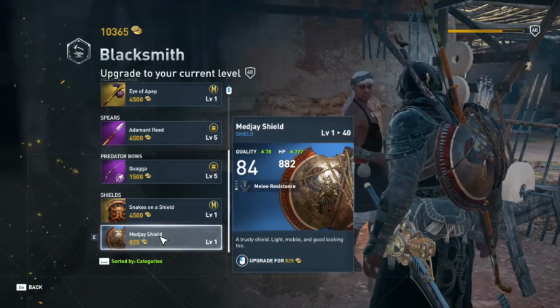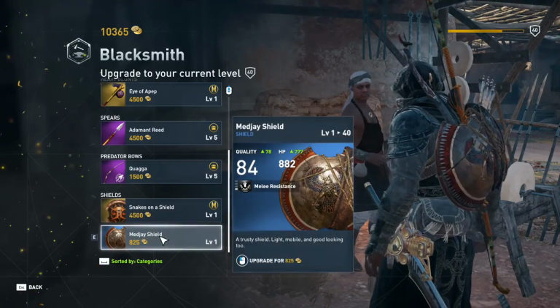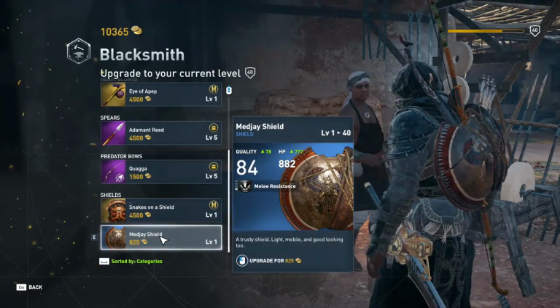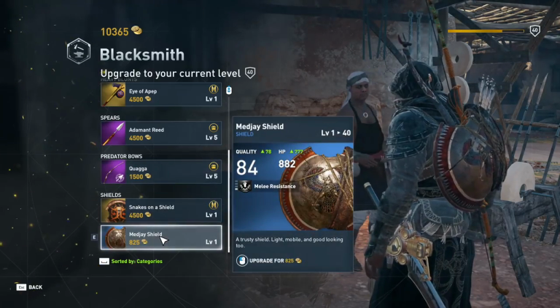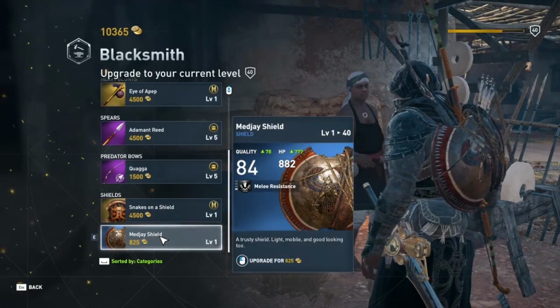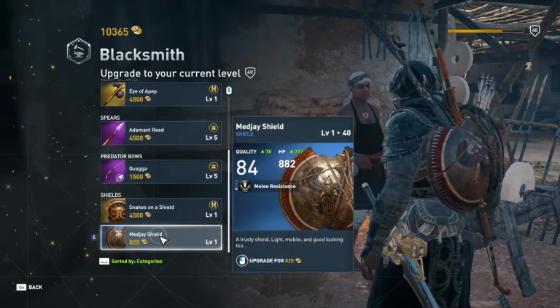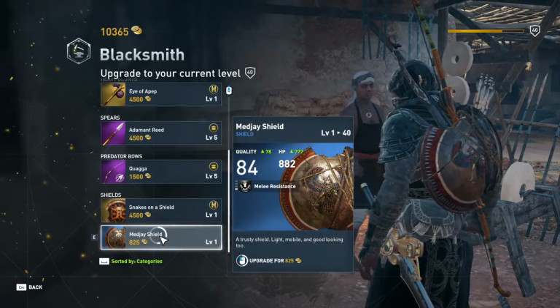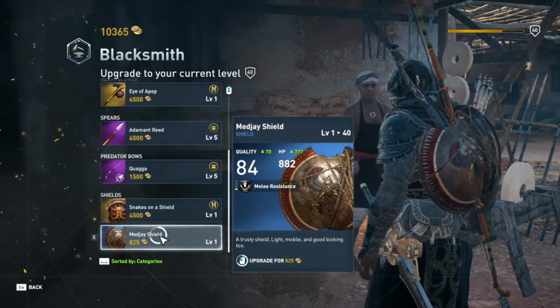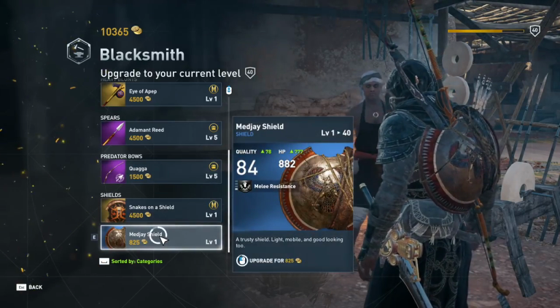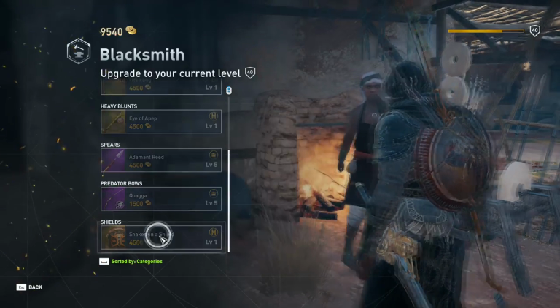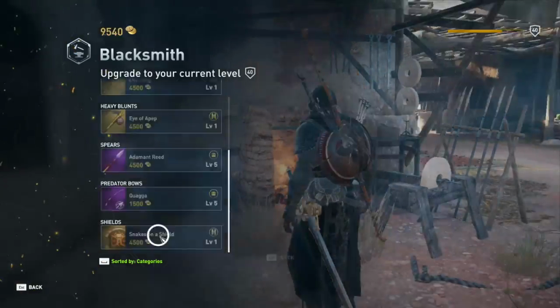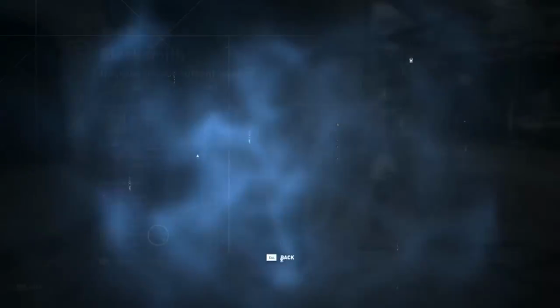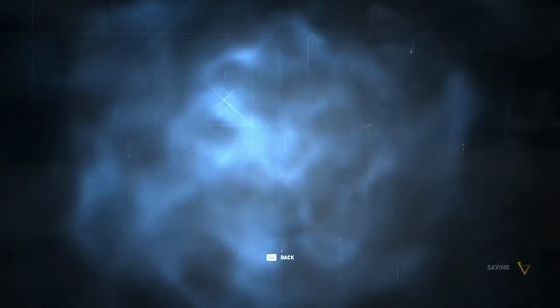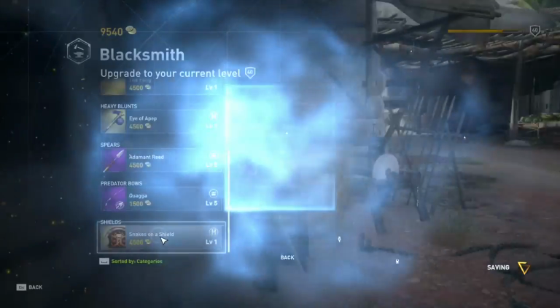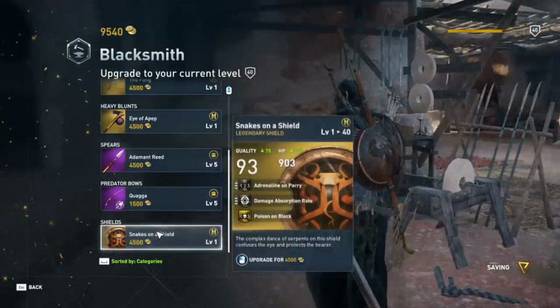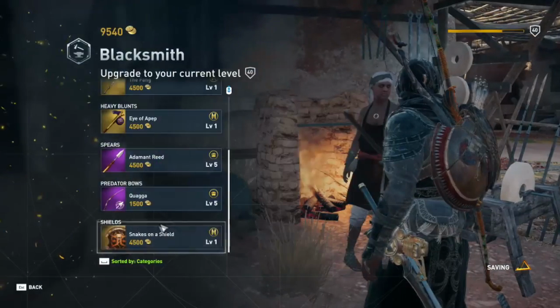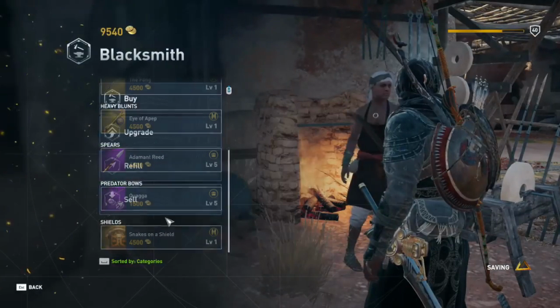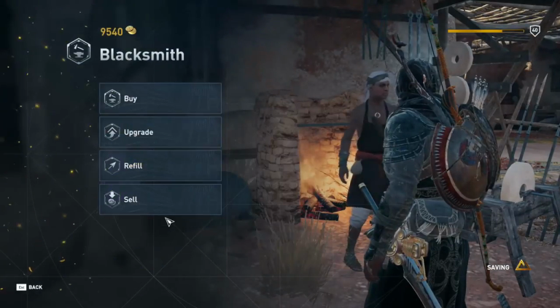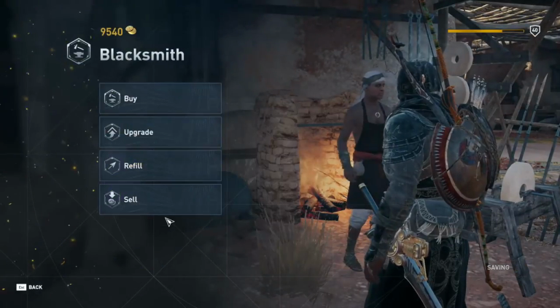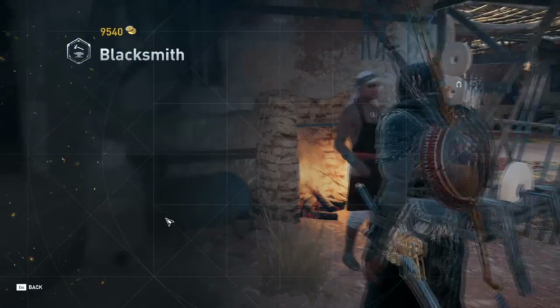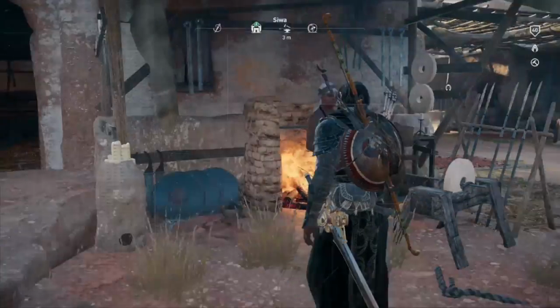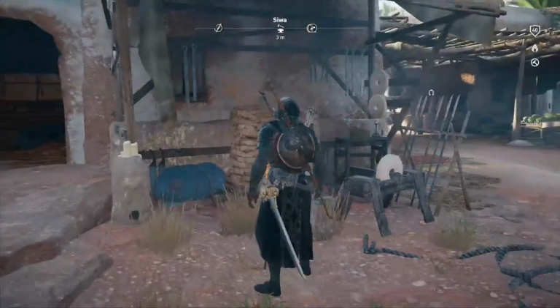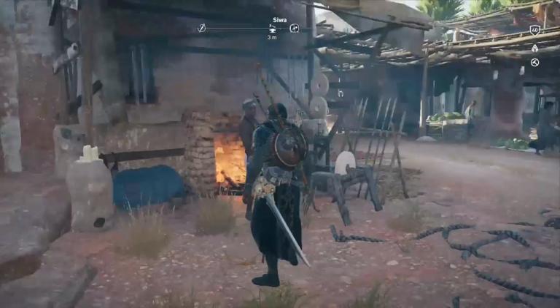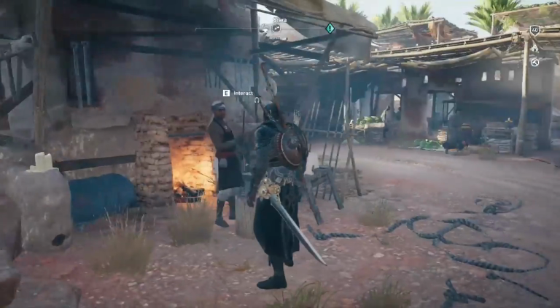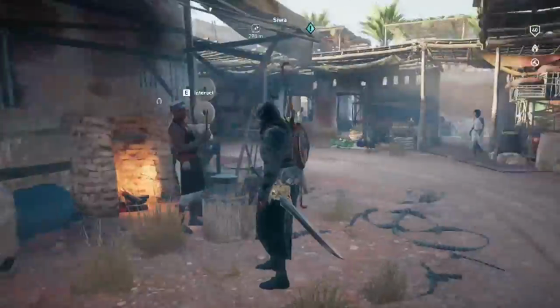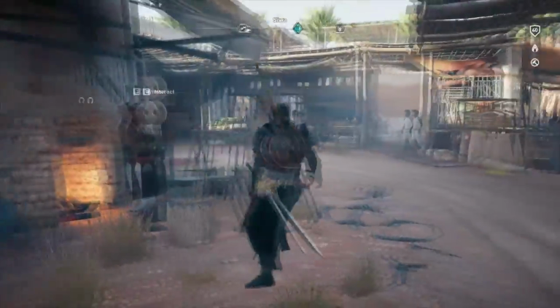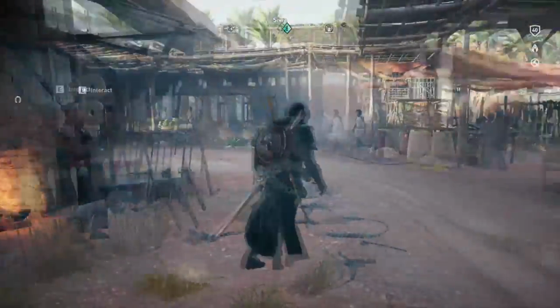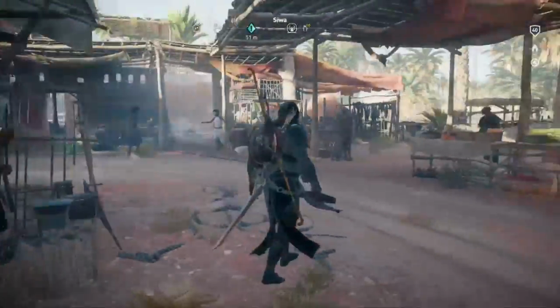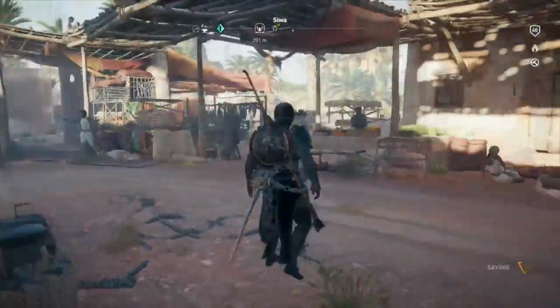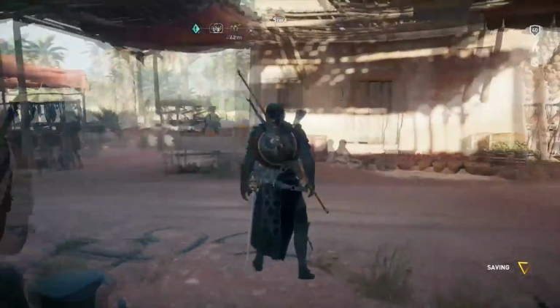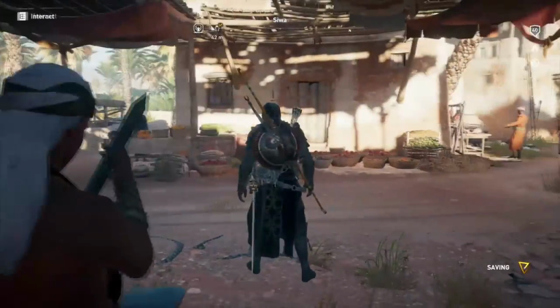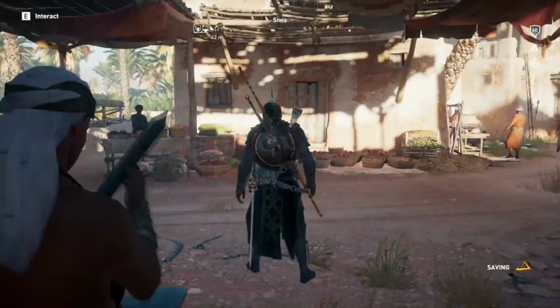That is pretty much it for this video. It's a very short video, but it's basically showing you guys that you can get Bayek's Magi shield in the game really easily just by going to the Siwa blacksmith.